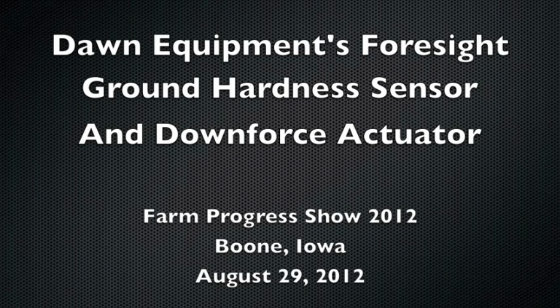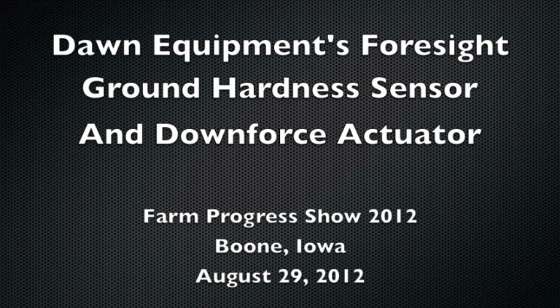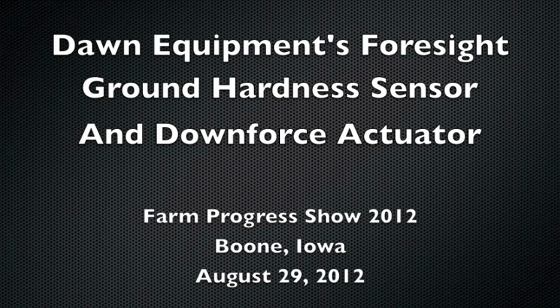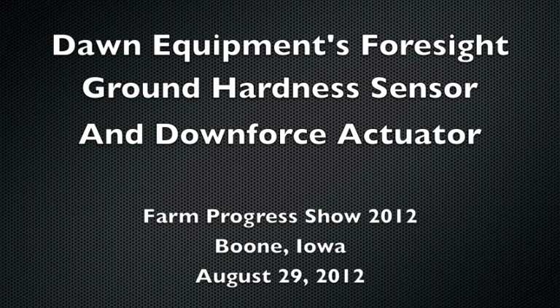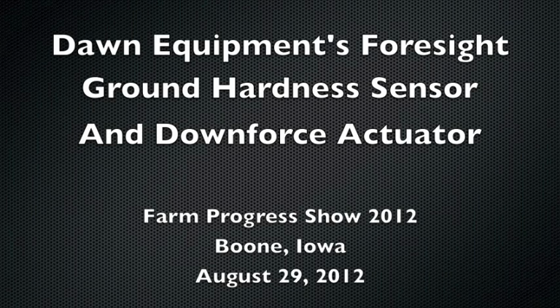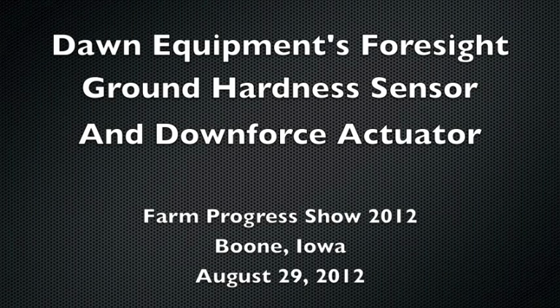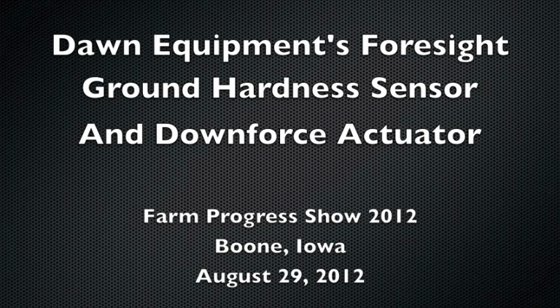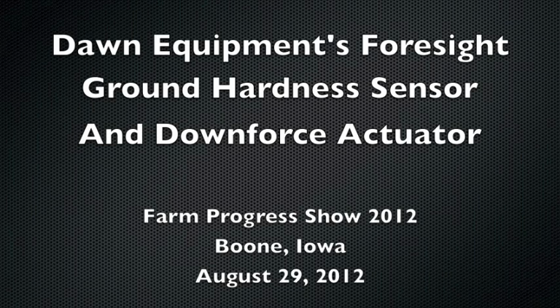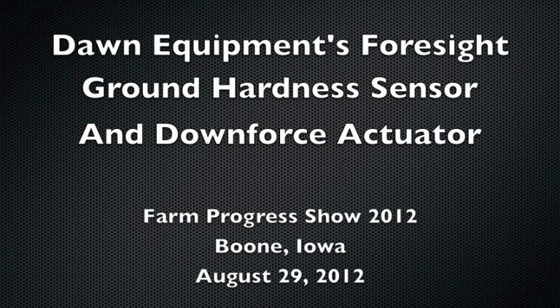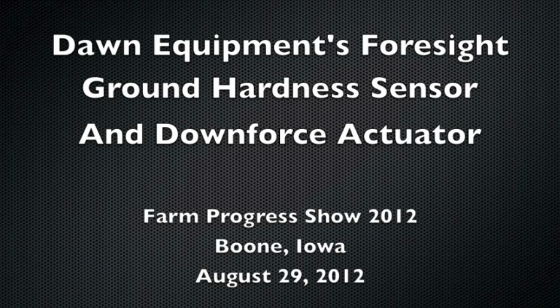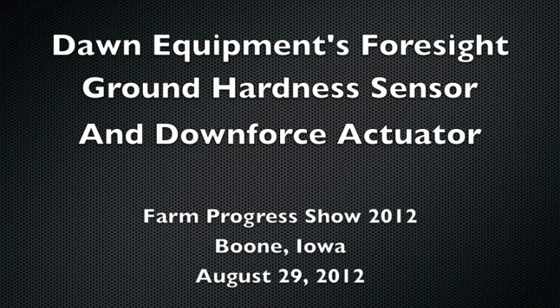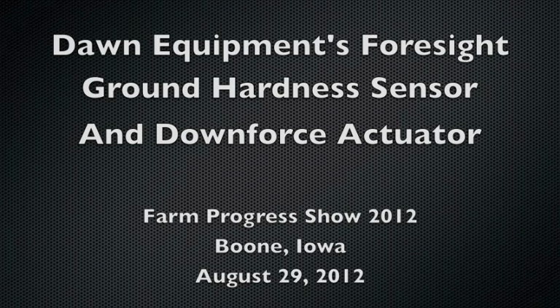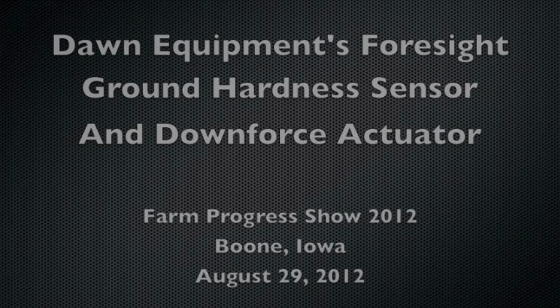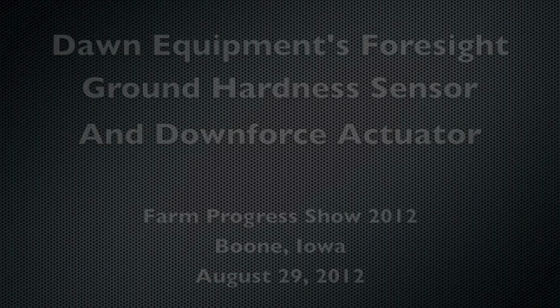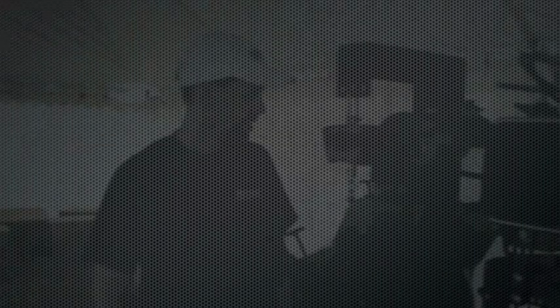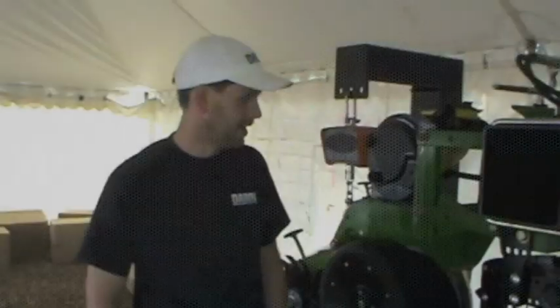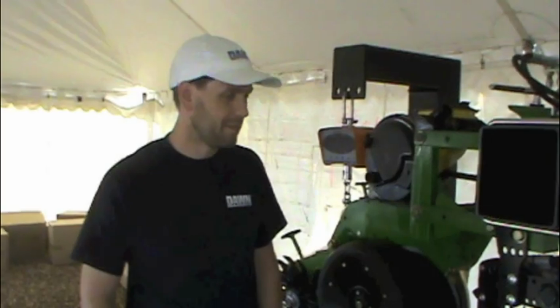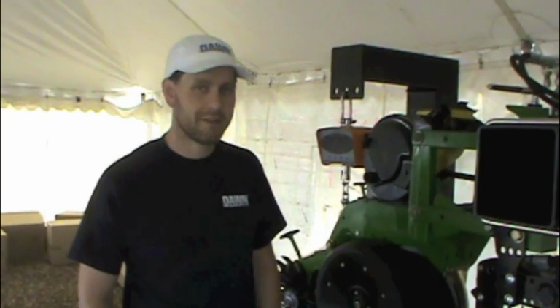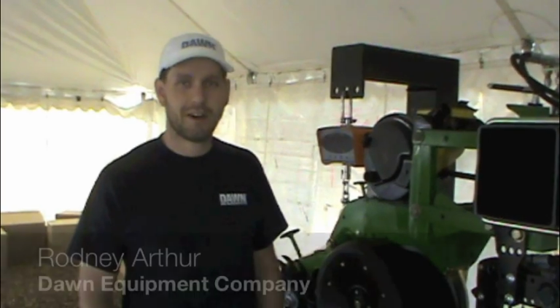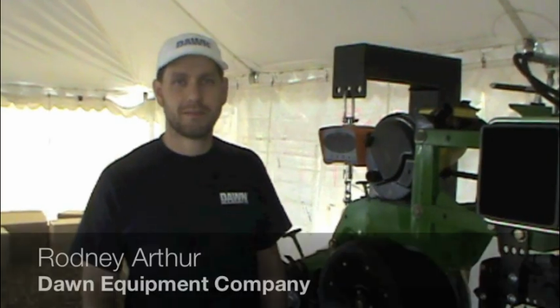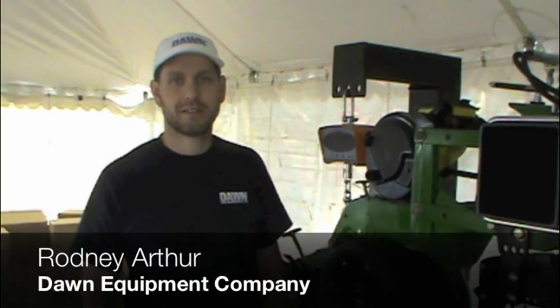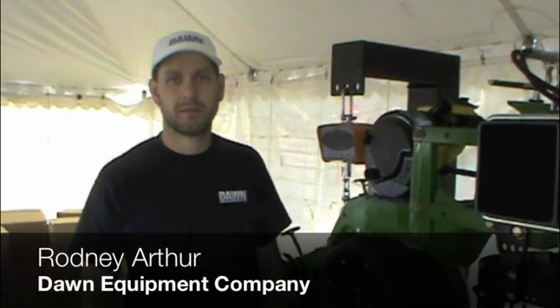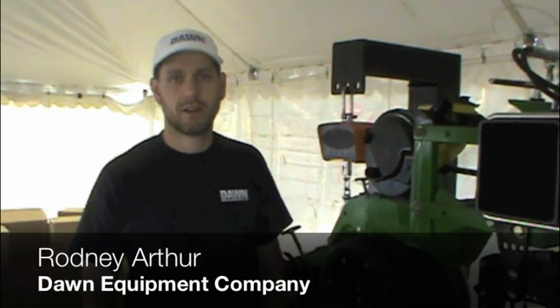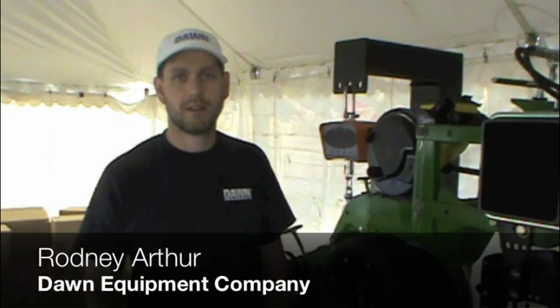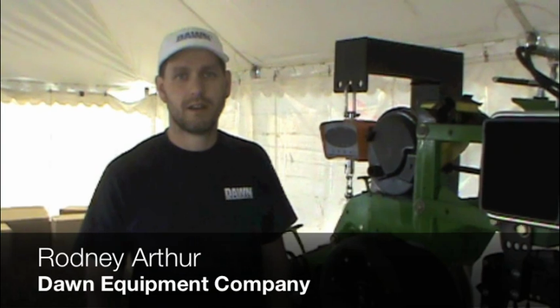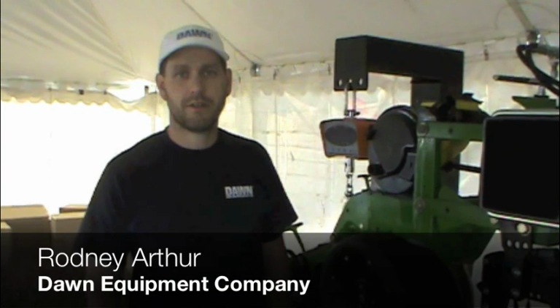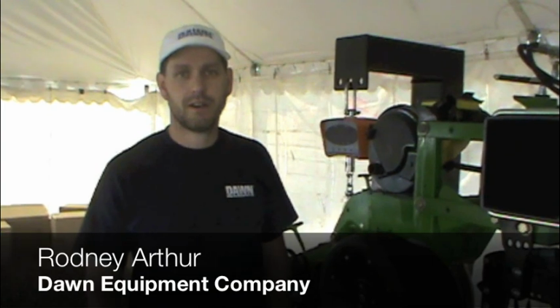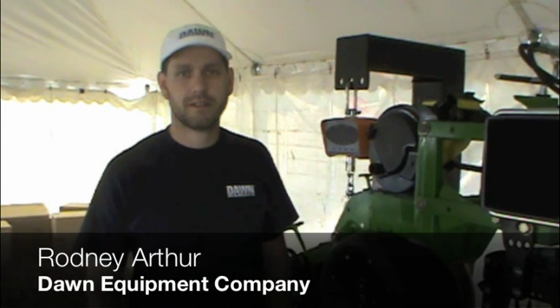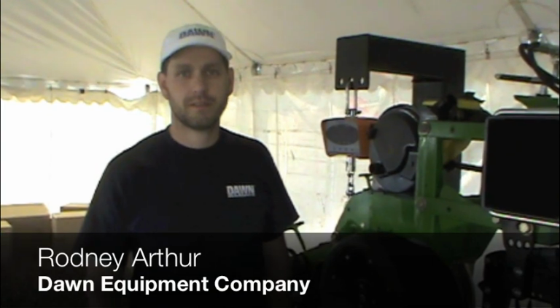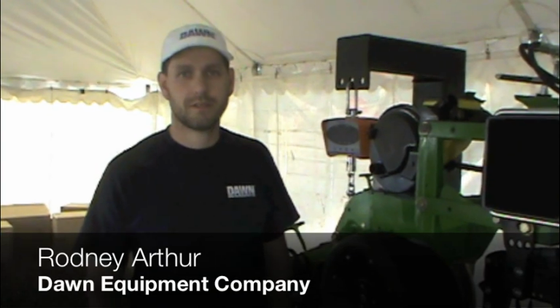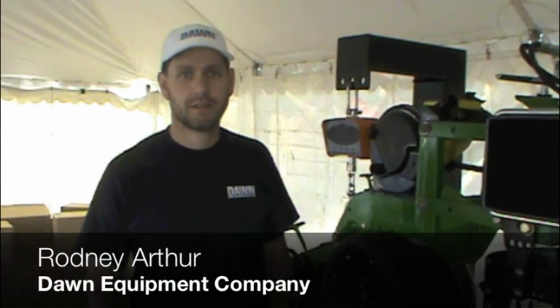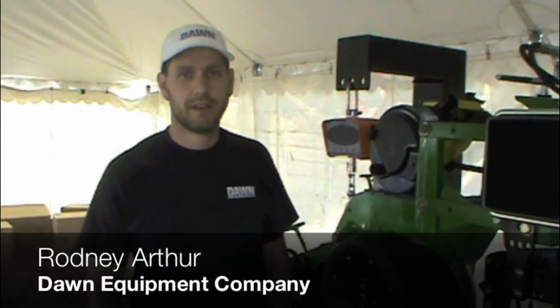I'm Rodney, I'm with Dawn Equipment Company, and I'm here to talk about some of our hydraulic systems today.